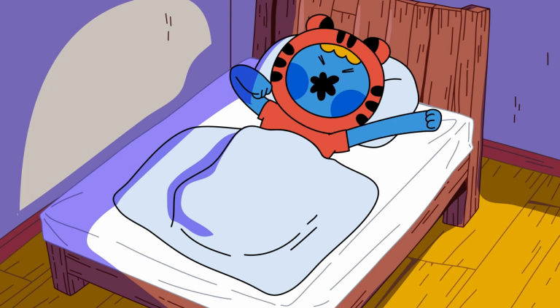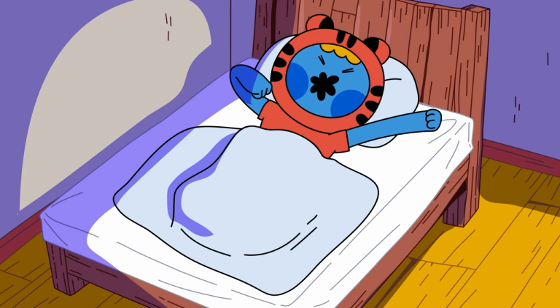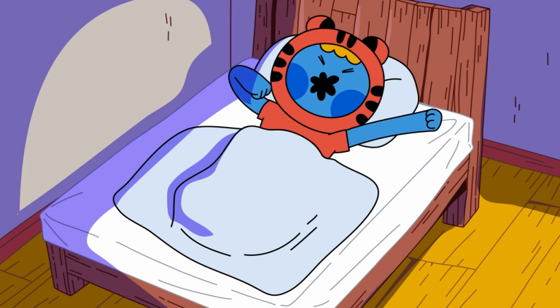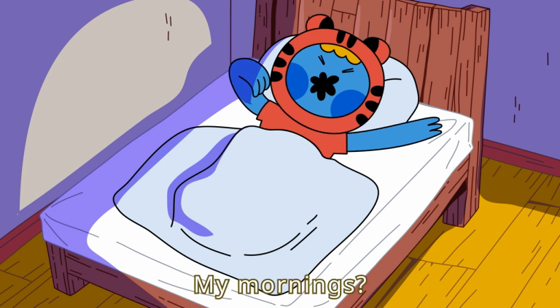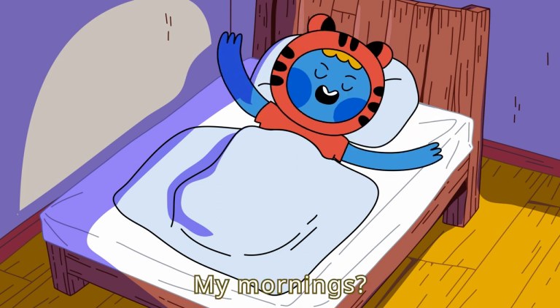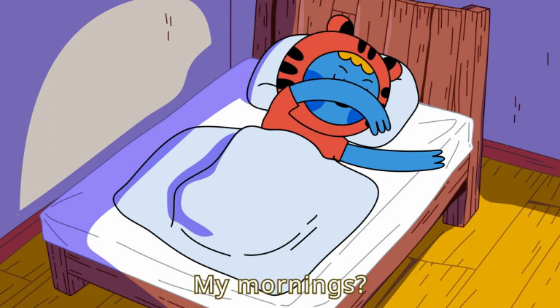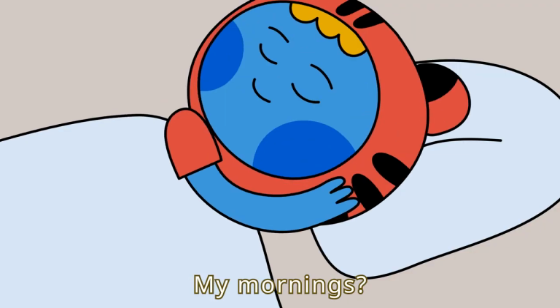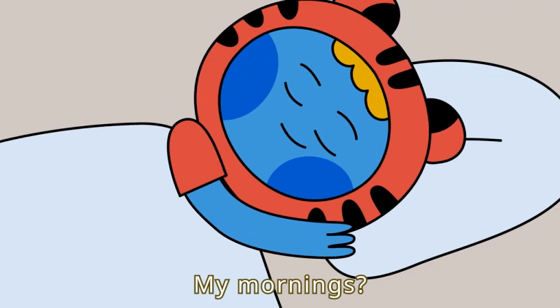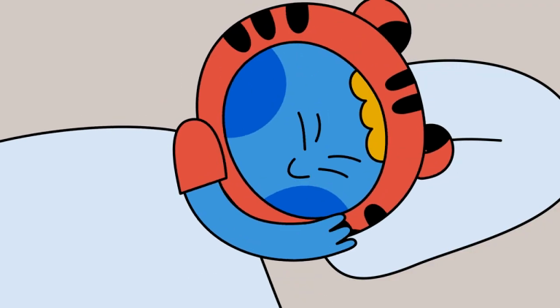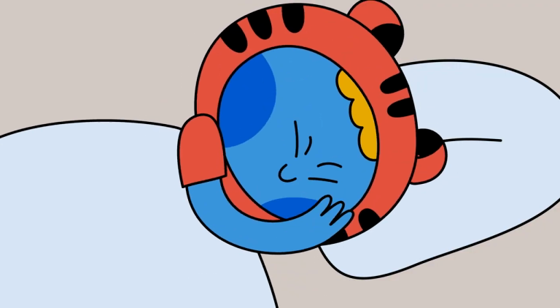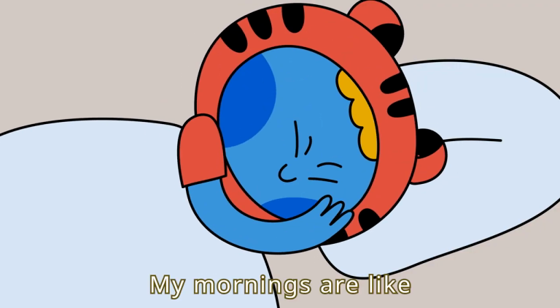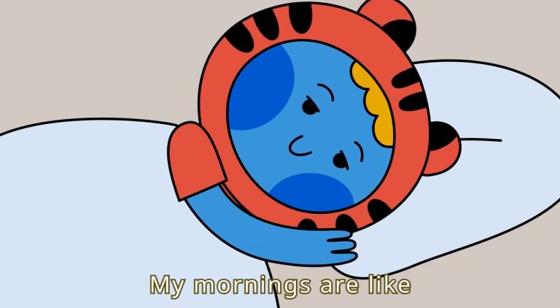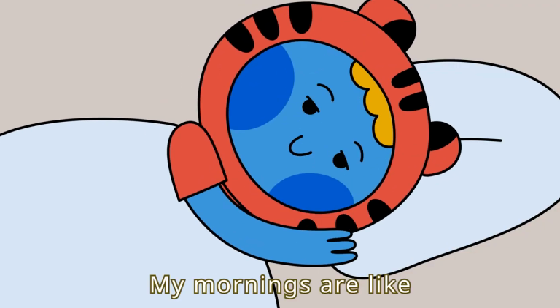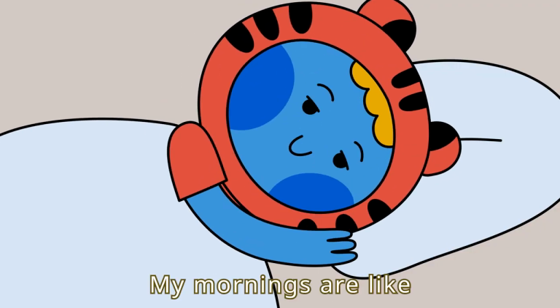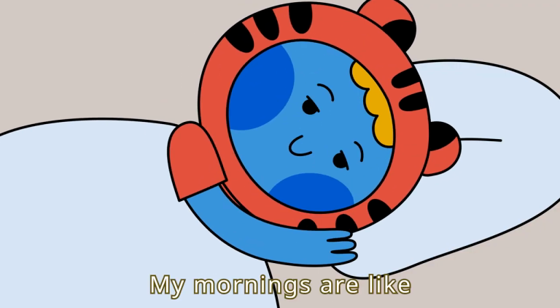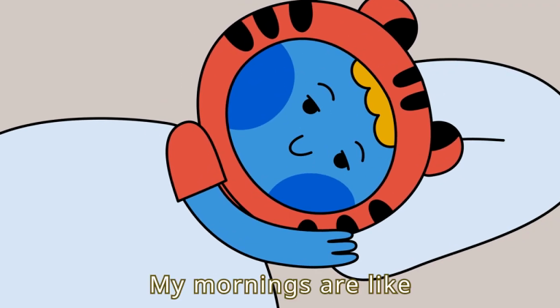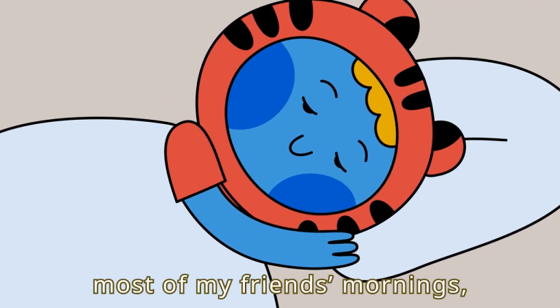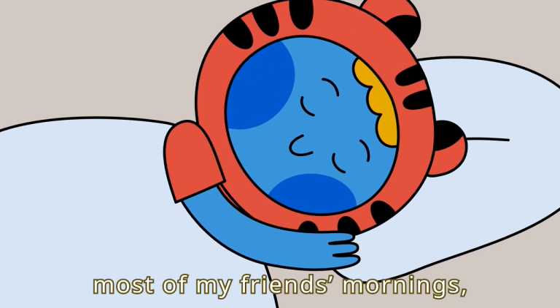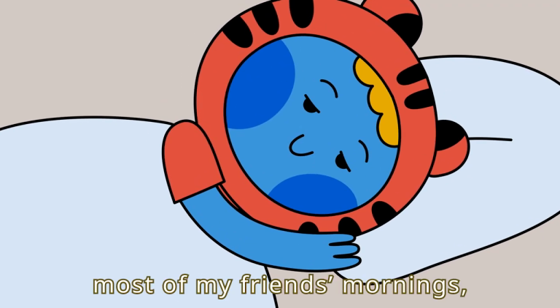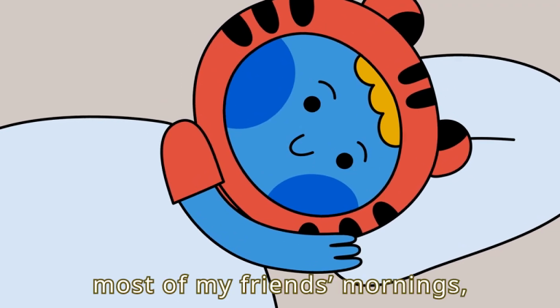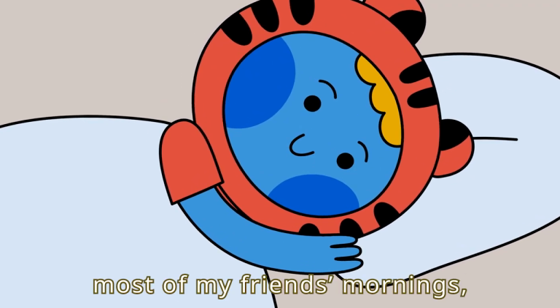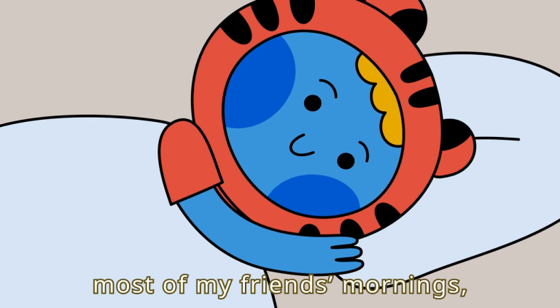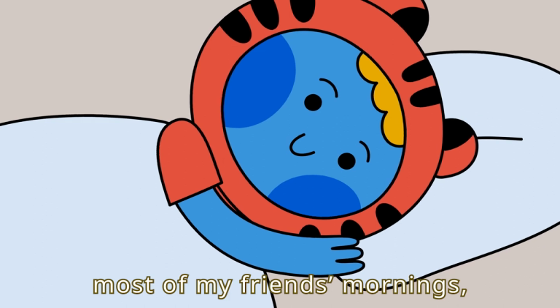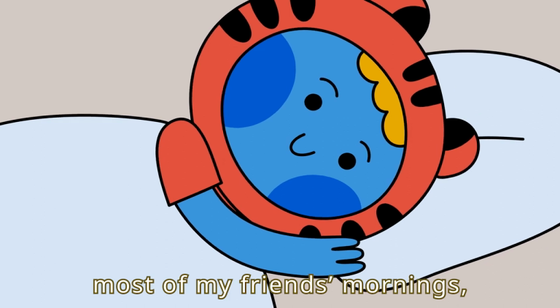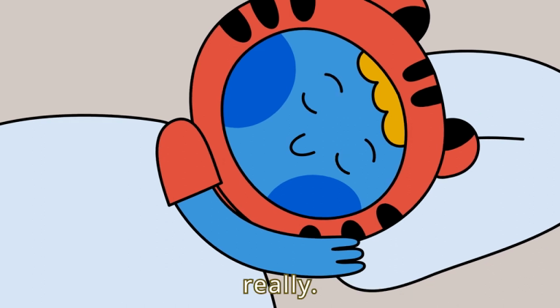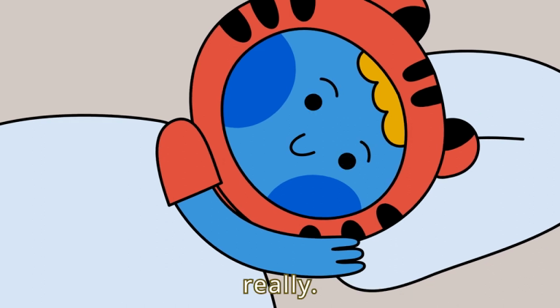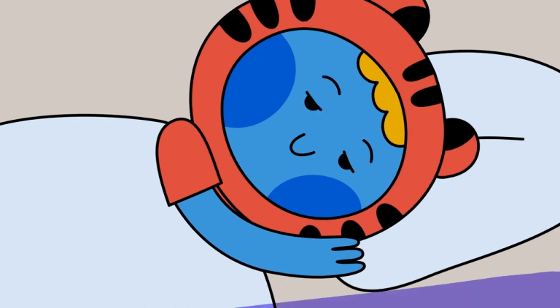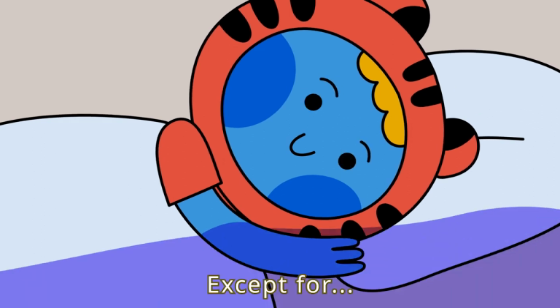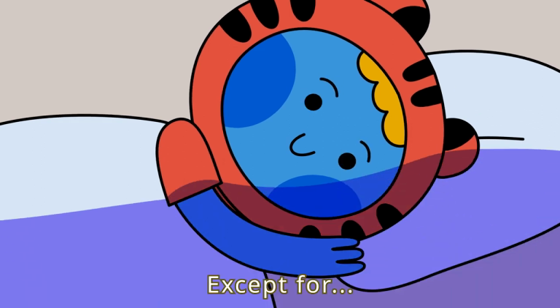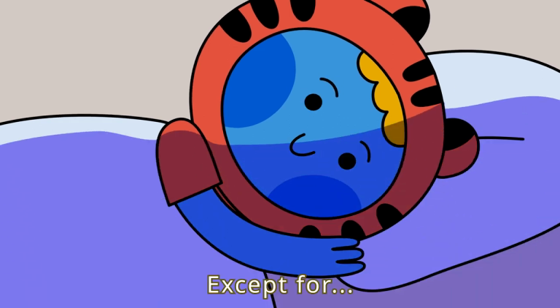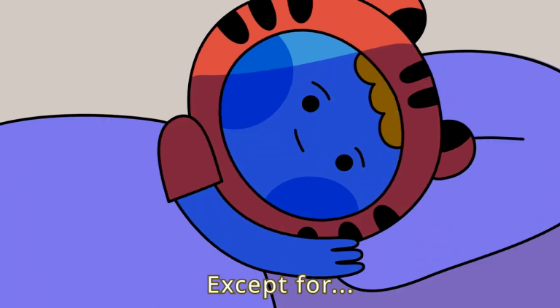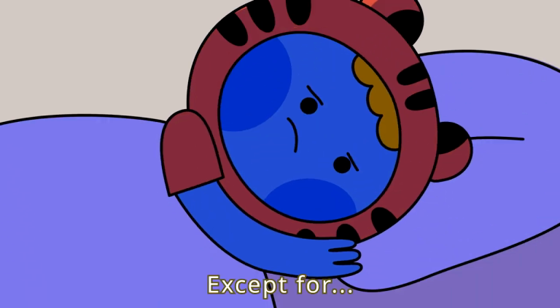My mornings? My mornings are like most of my friends' mornings, really. Except for...